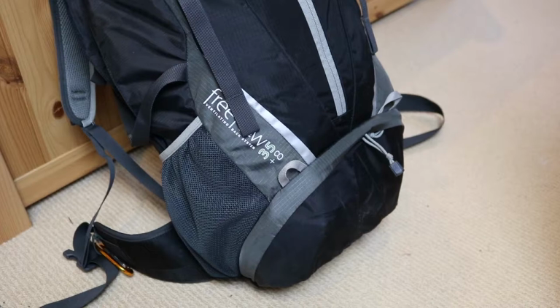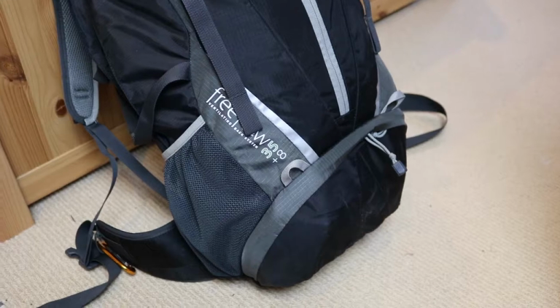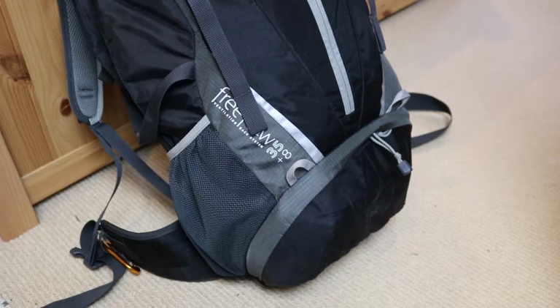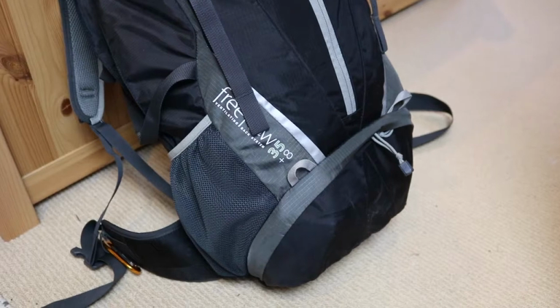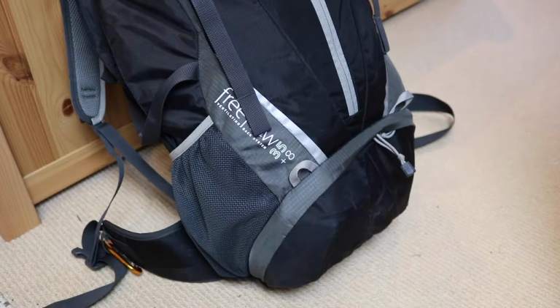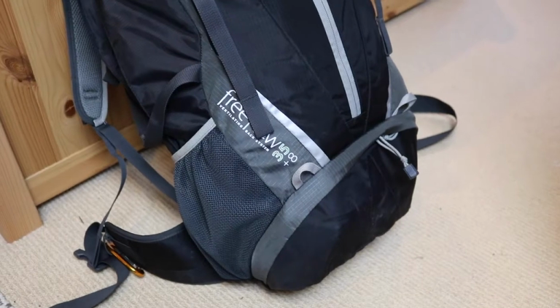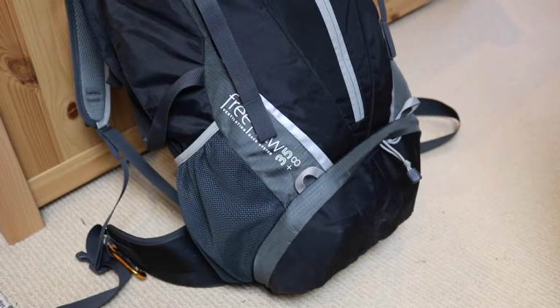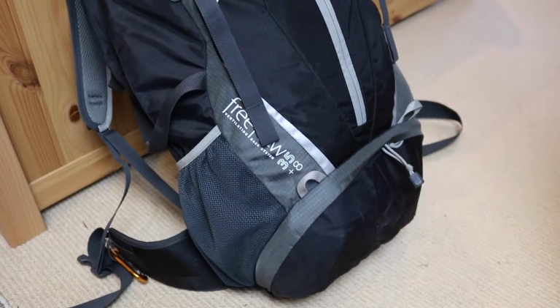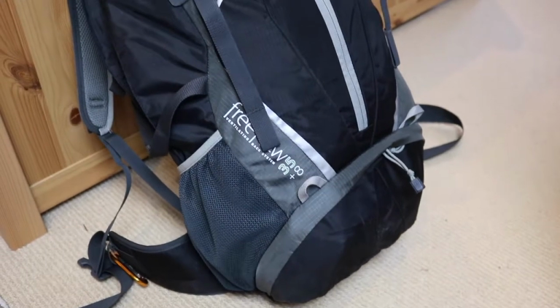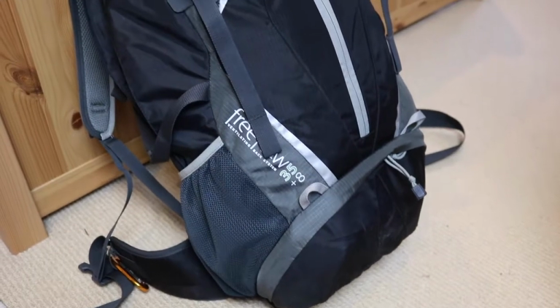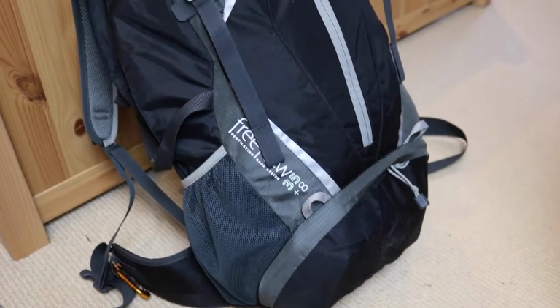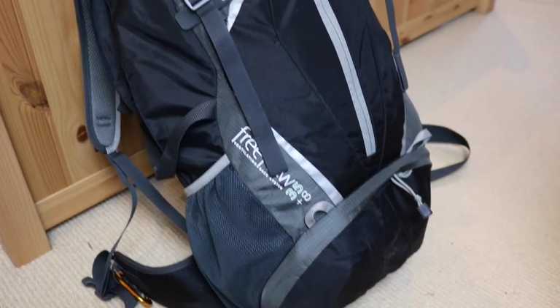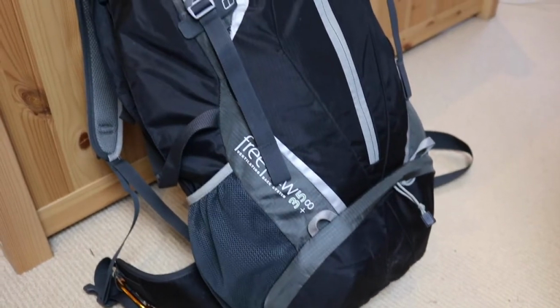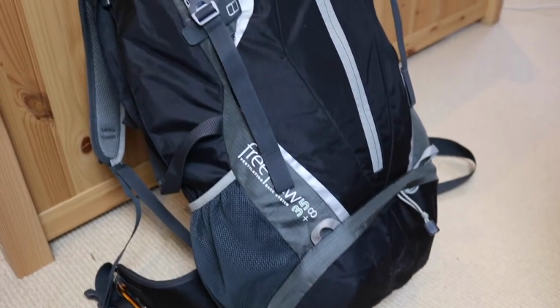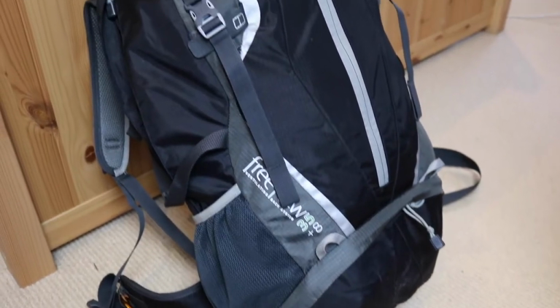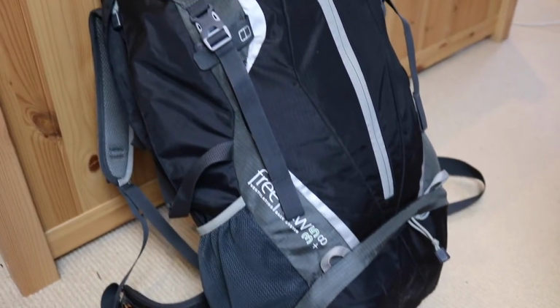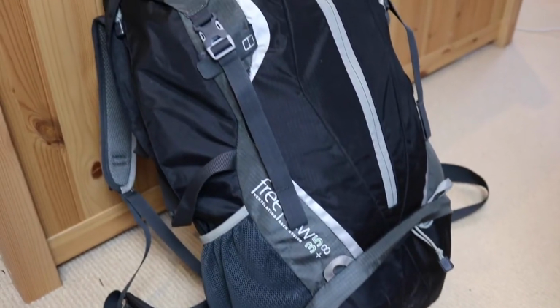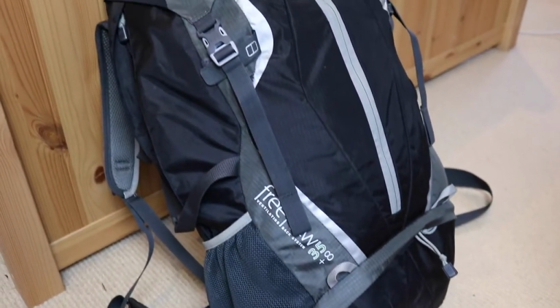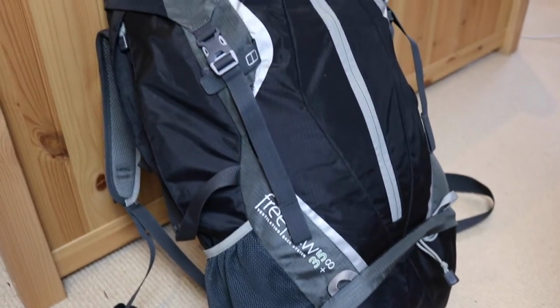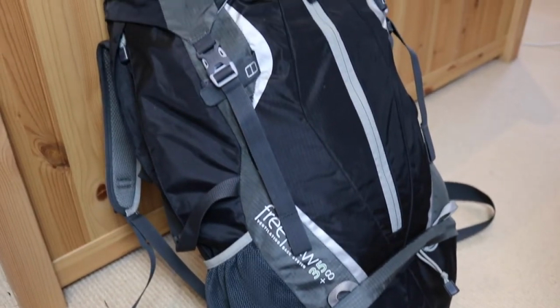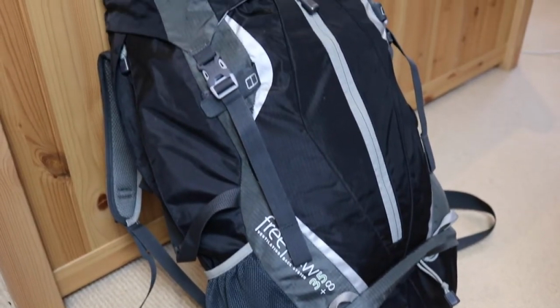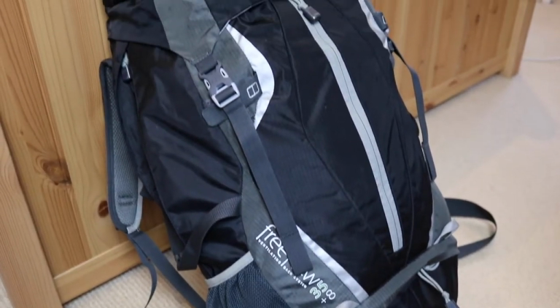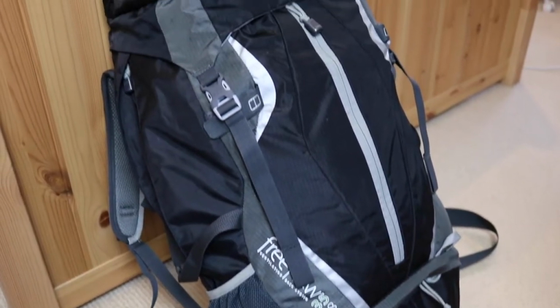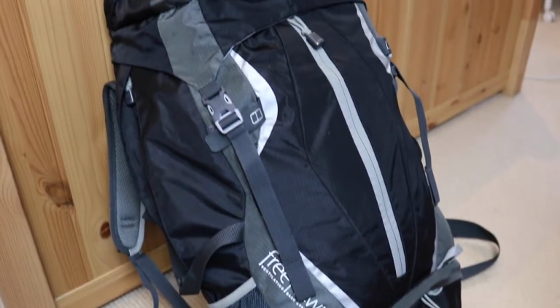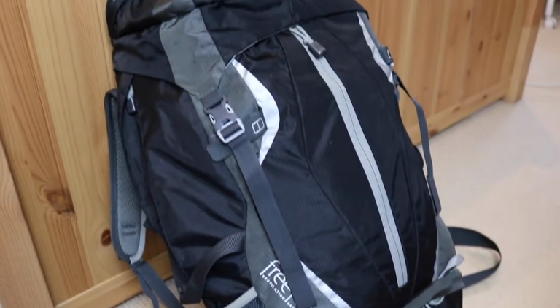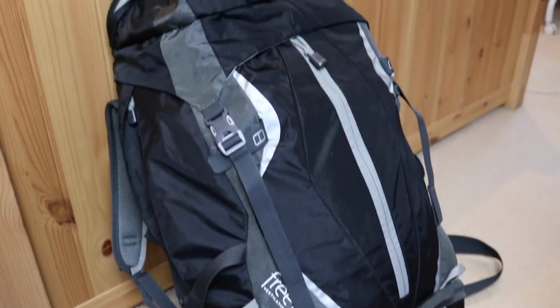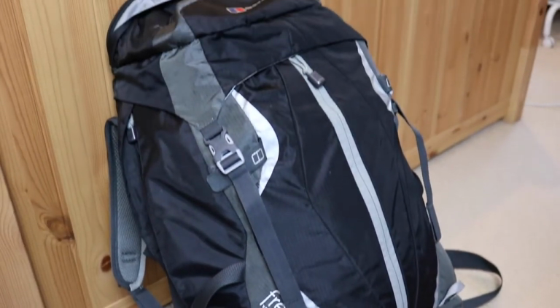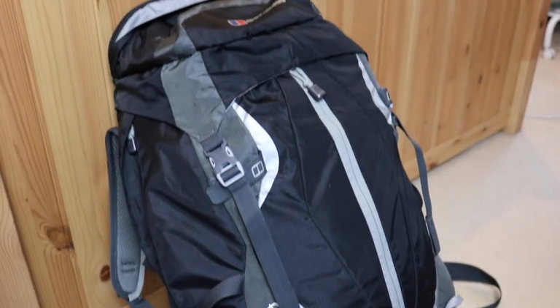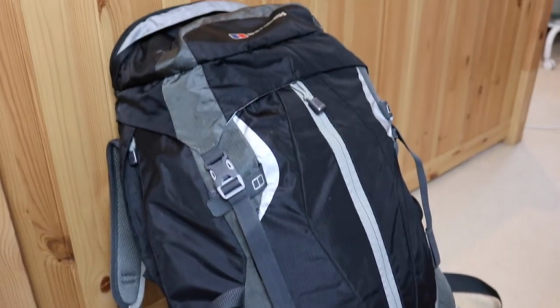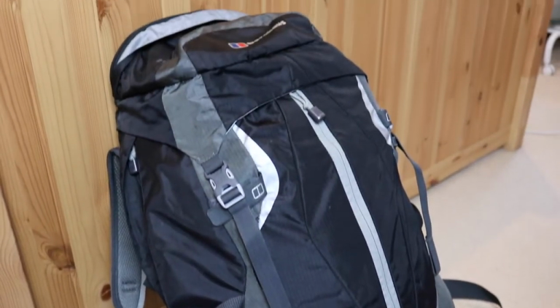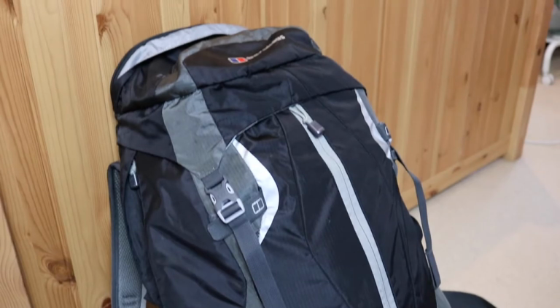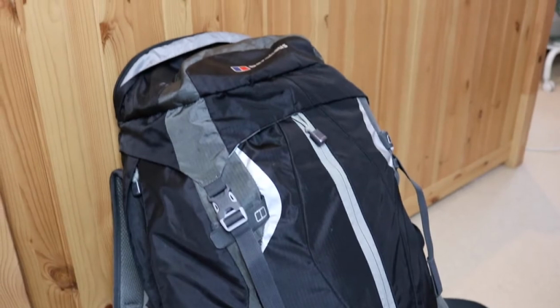Hey everyone, this video is going to be all about what I am packing for my volunteer trip to China.